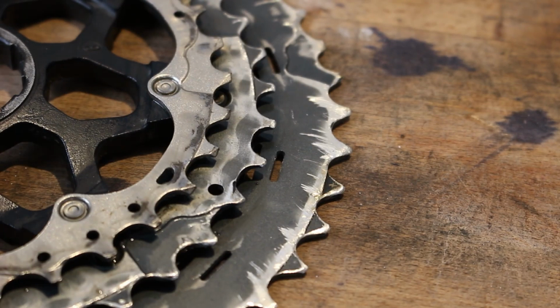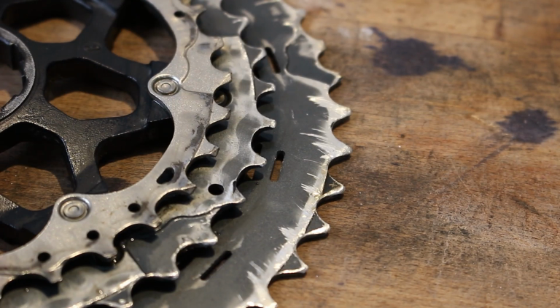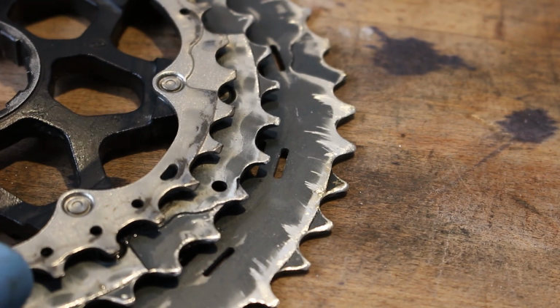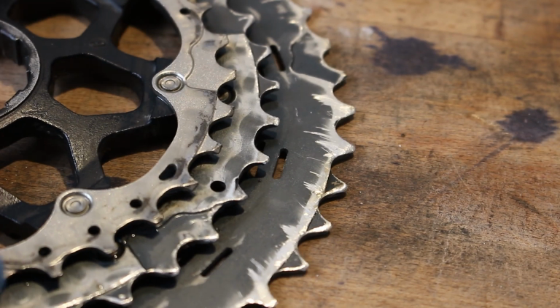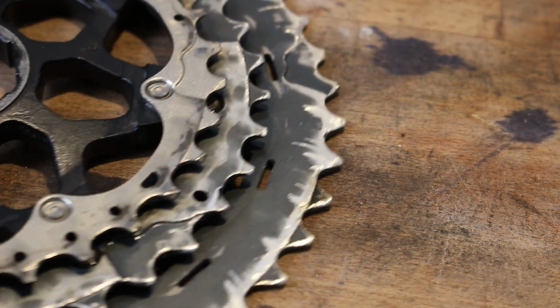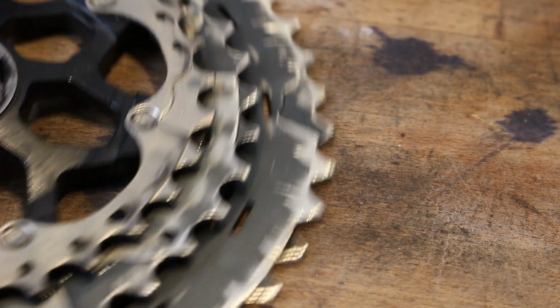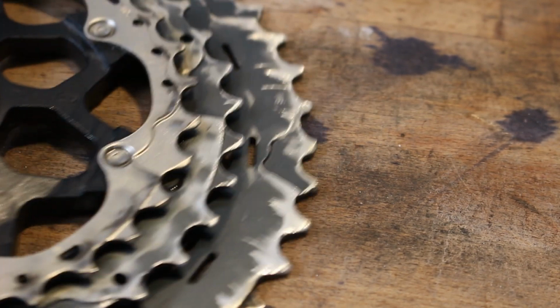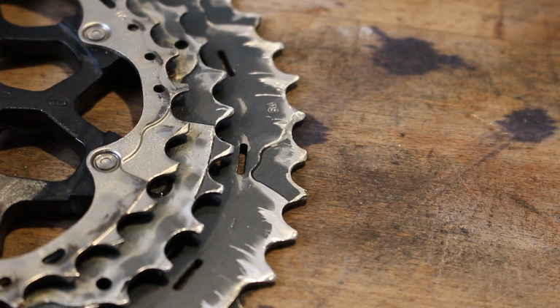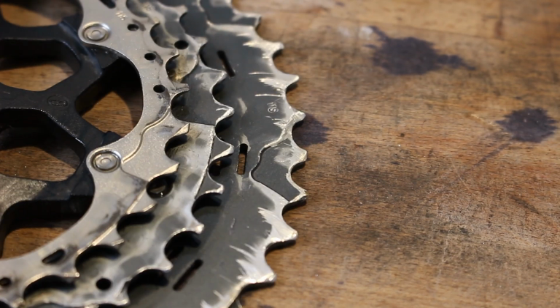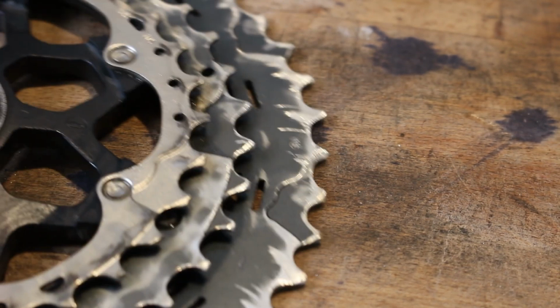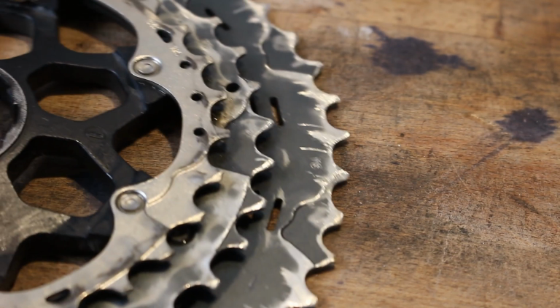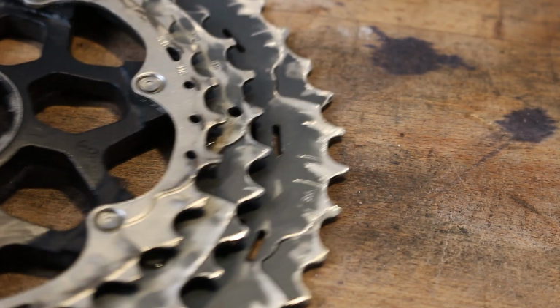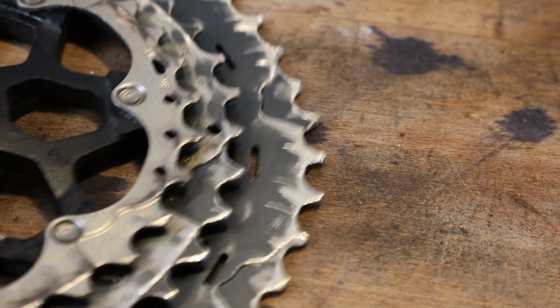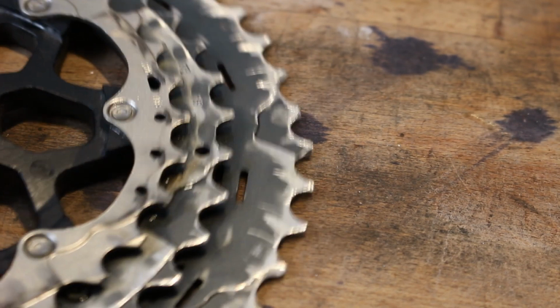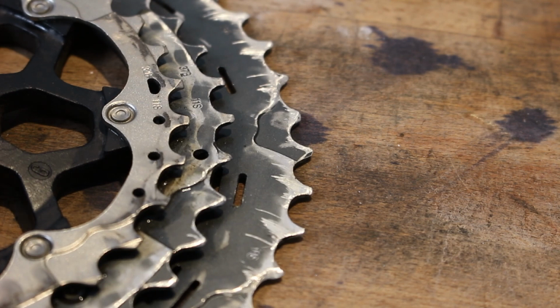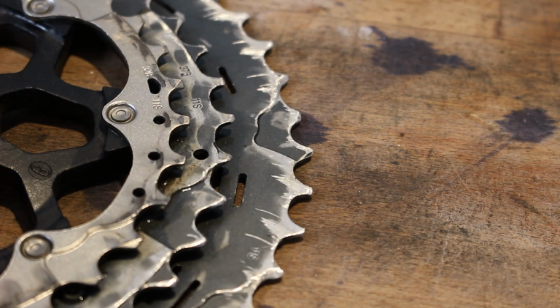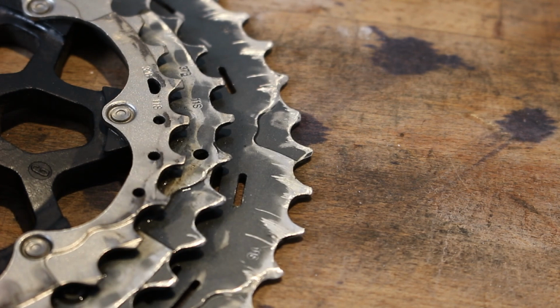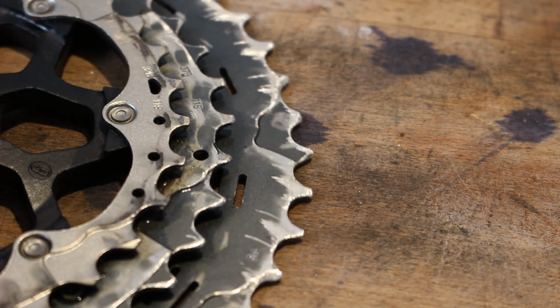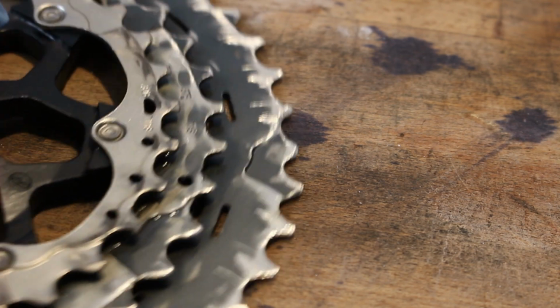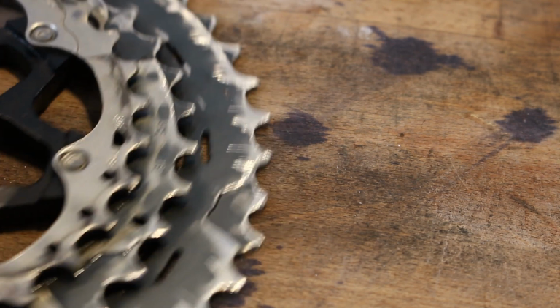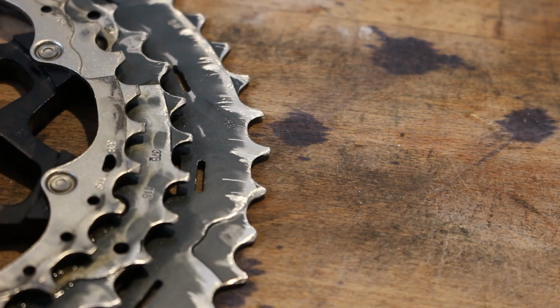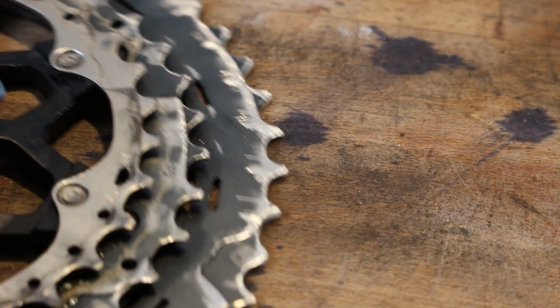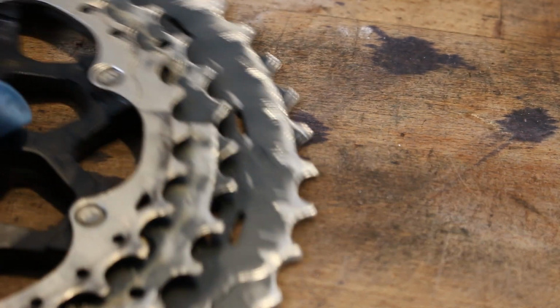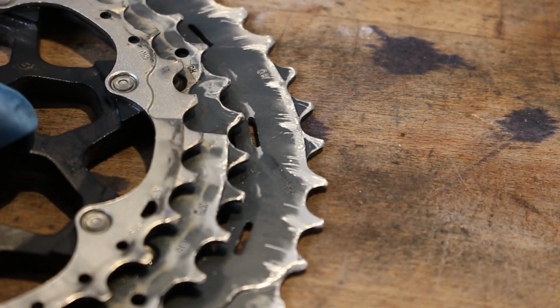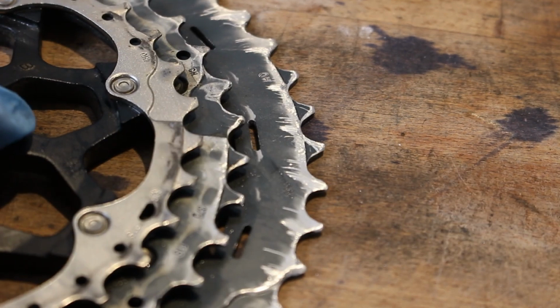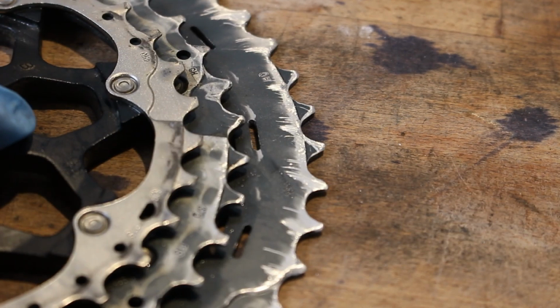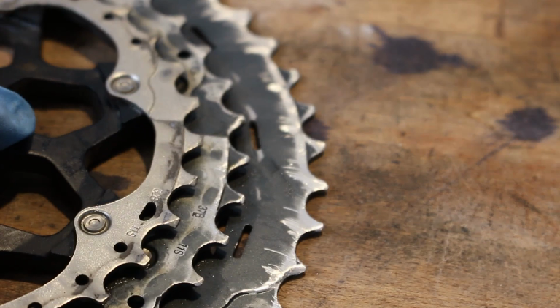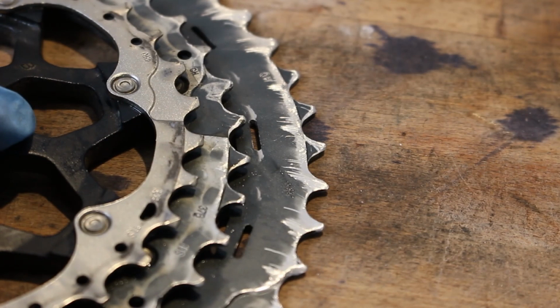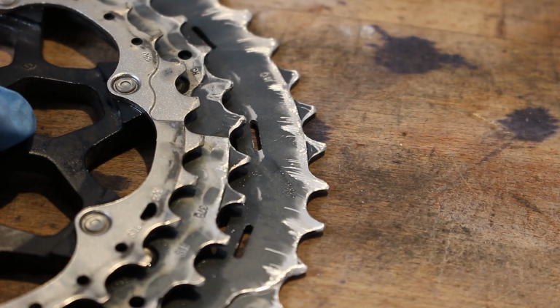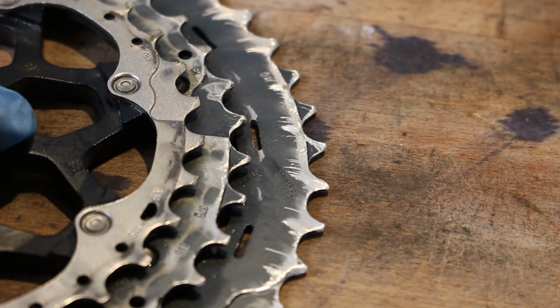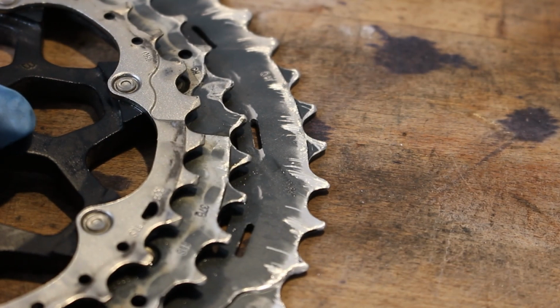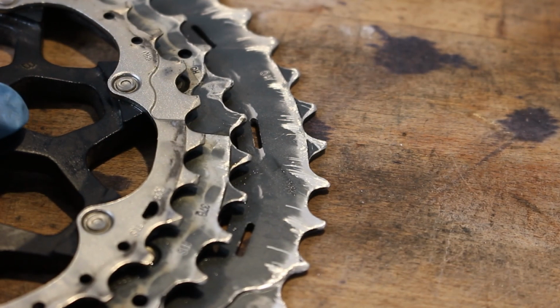The cassette has seen better days — look at how worn everything is. Let's see if the gears work properly later.